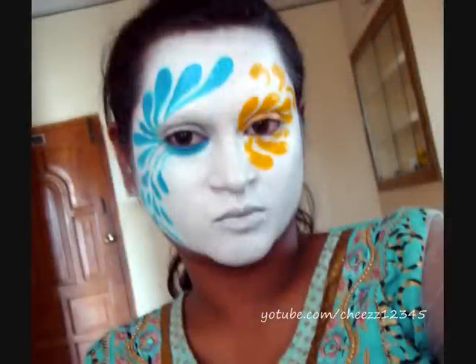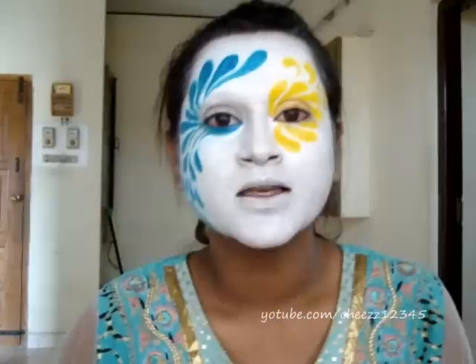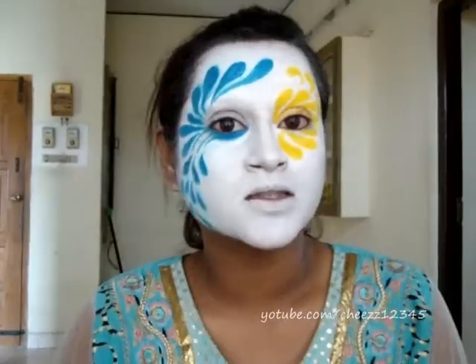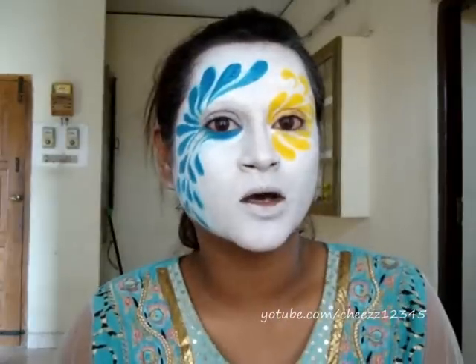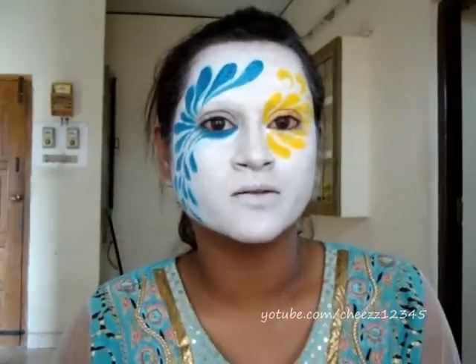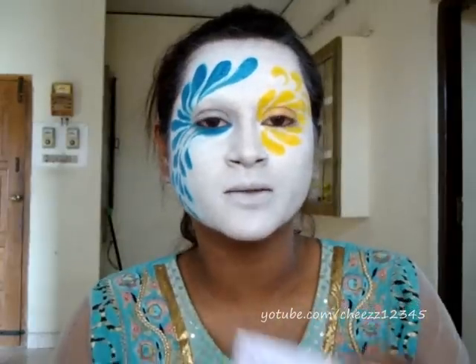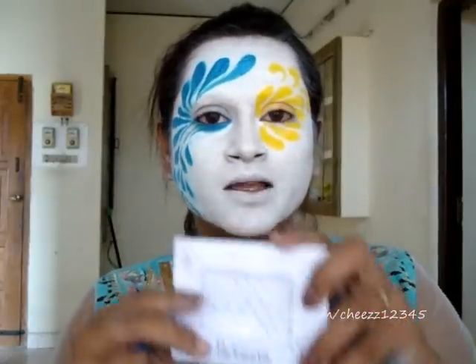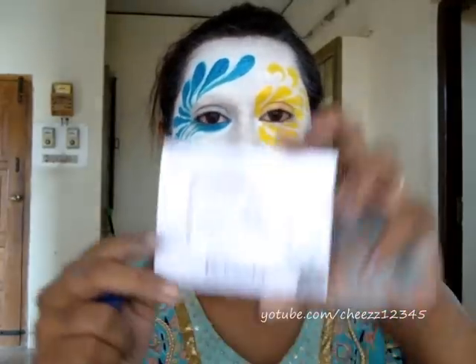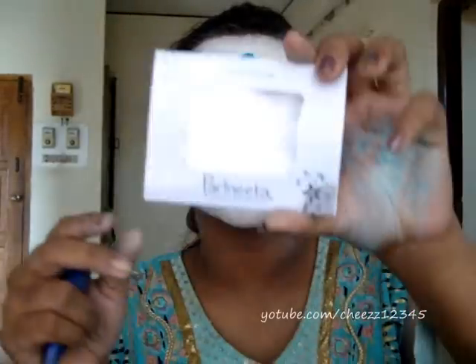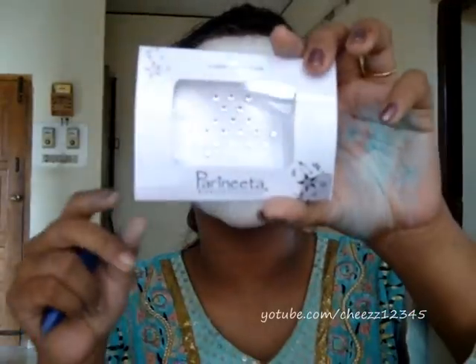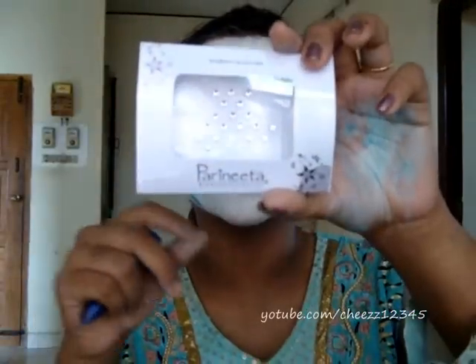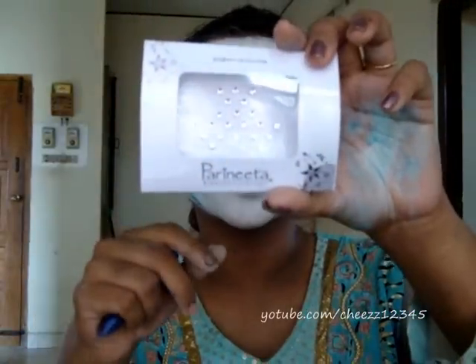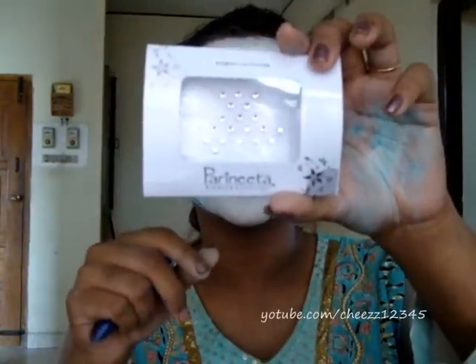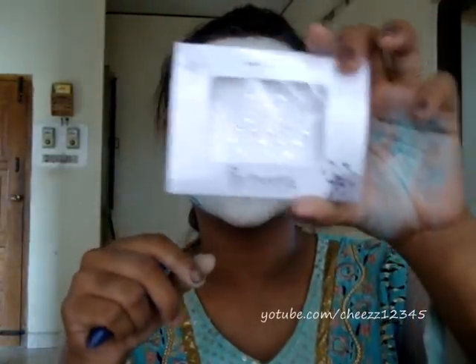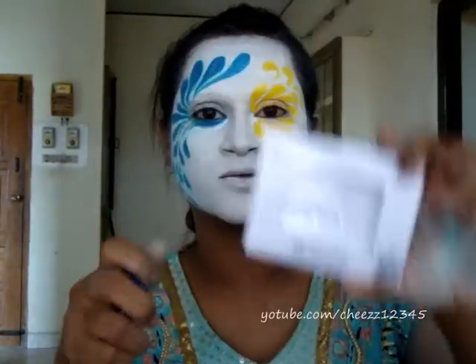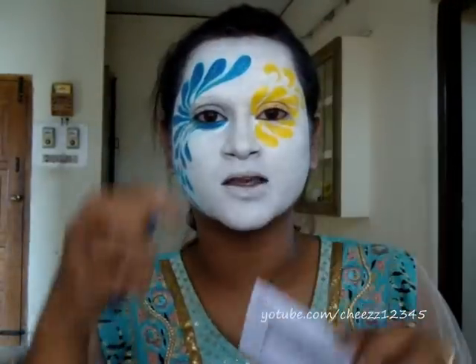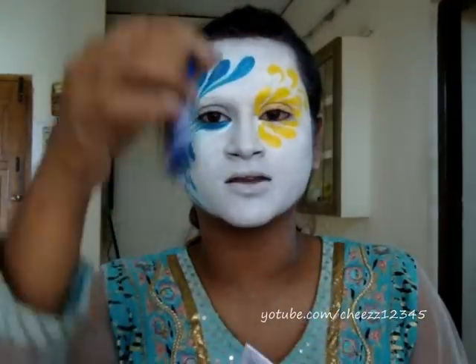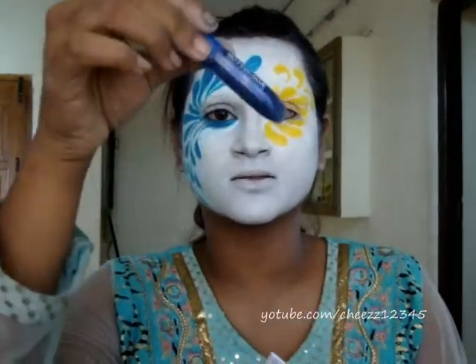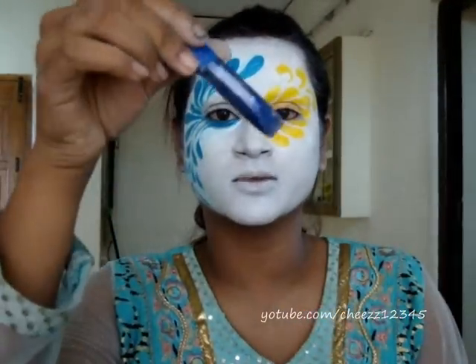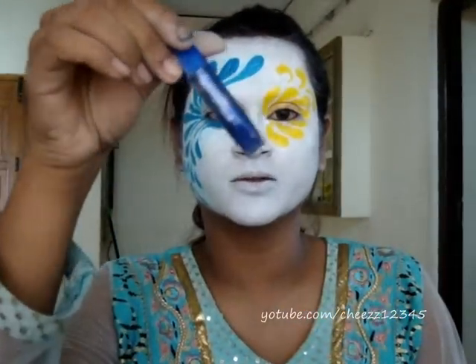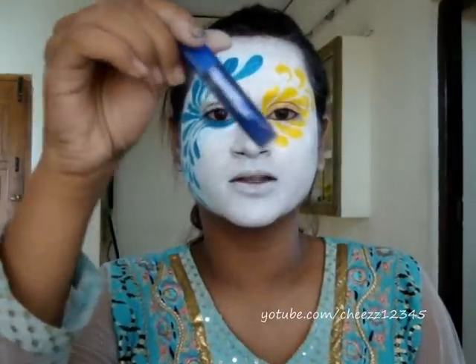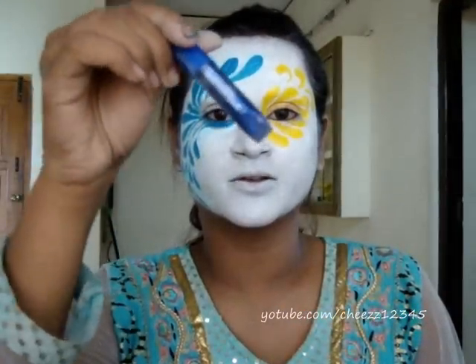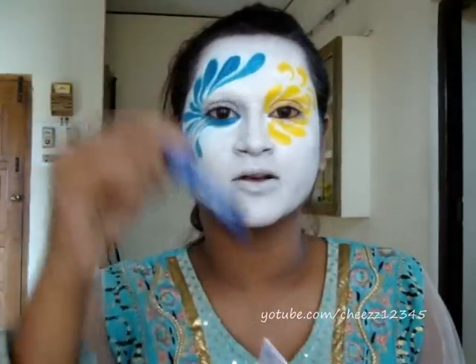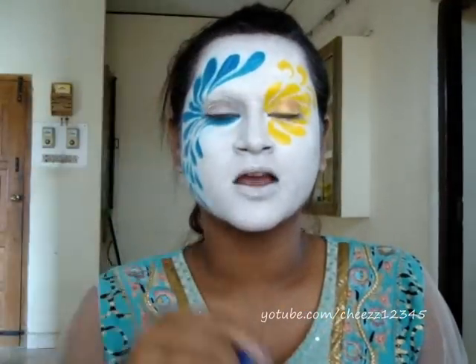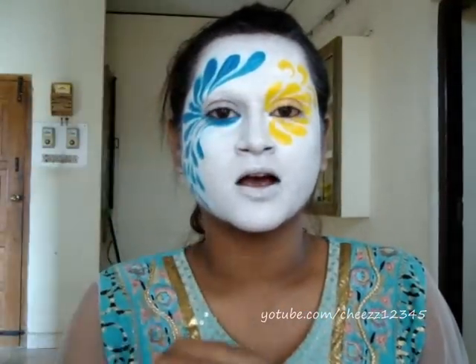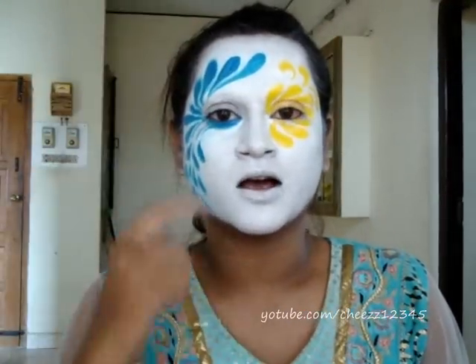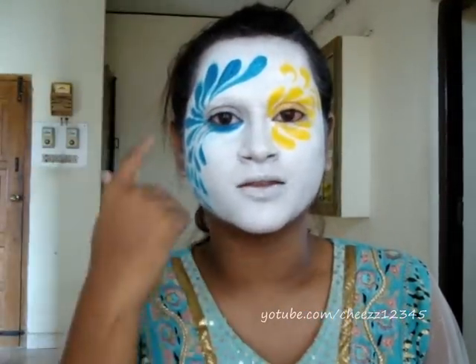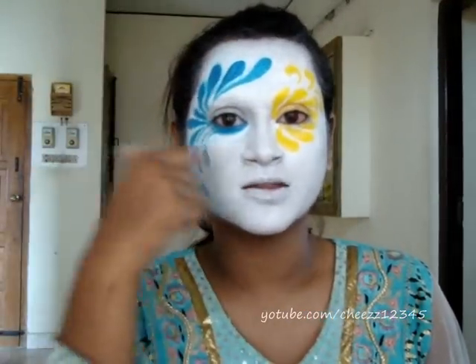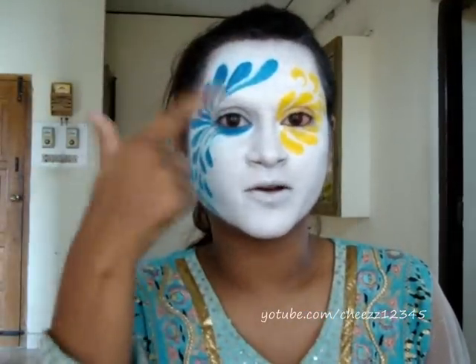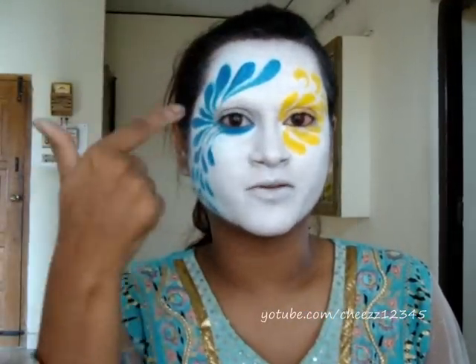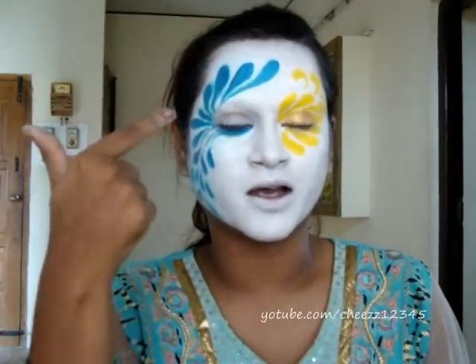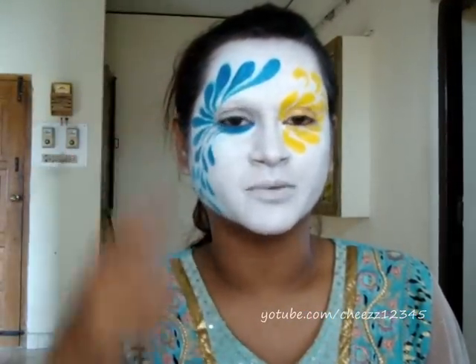I will be applying some rhinestones and some blue glitter on this part of the eye.